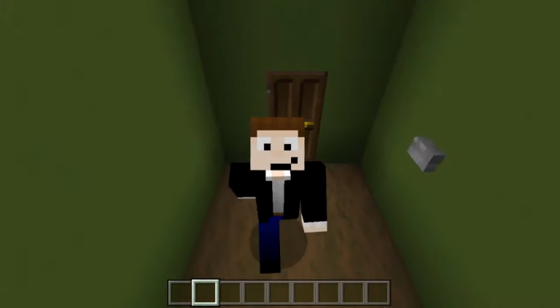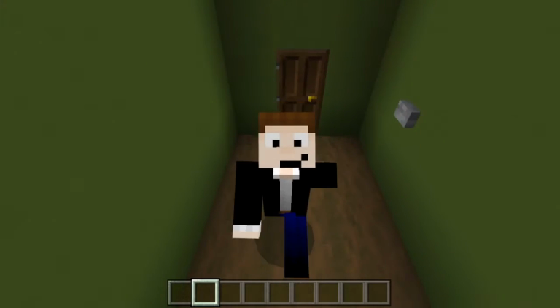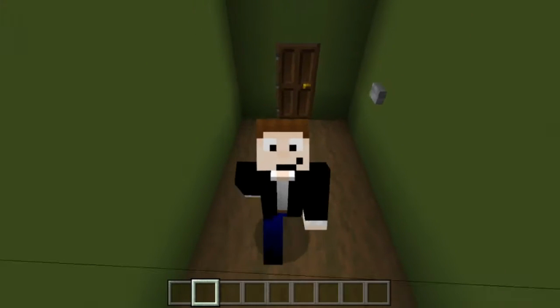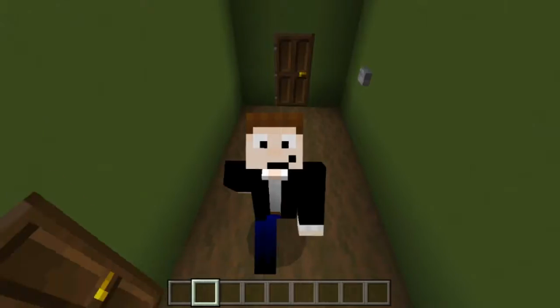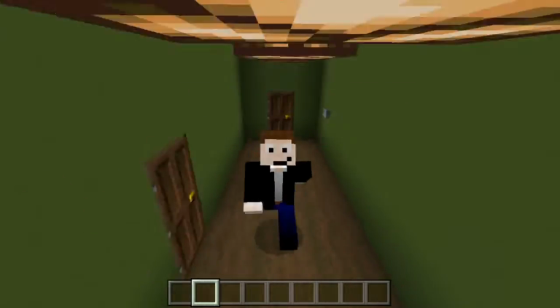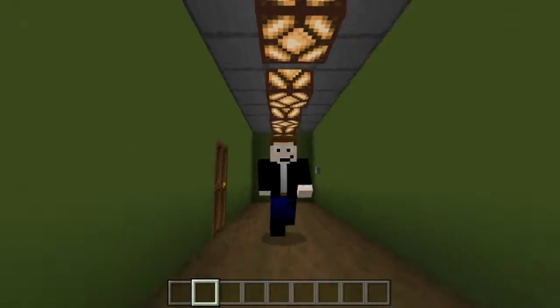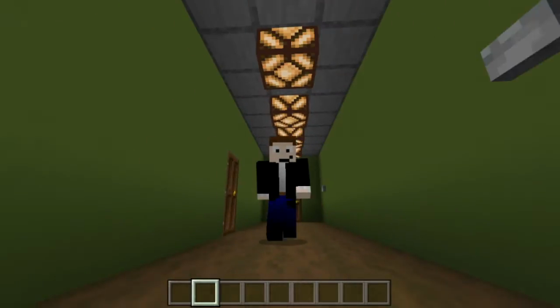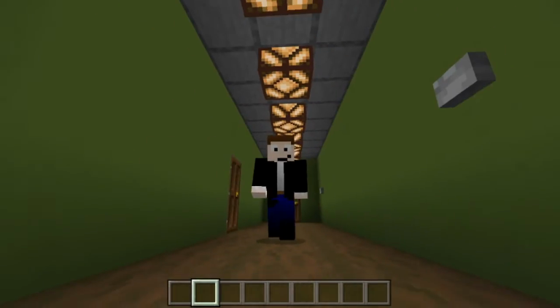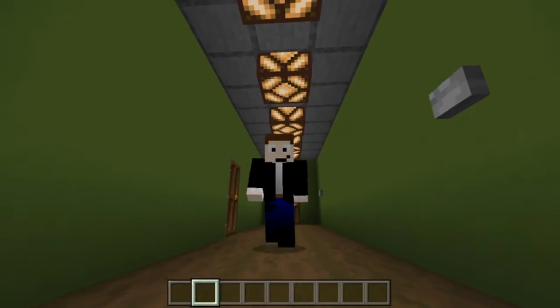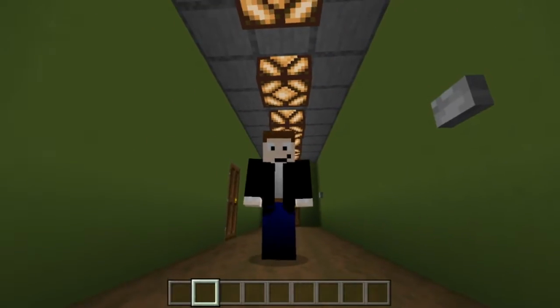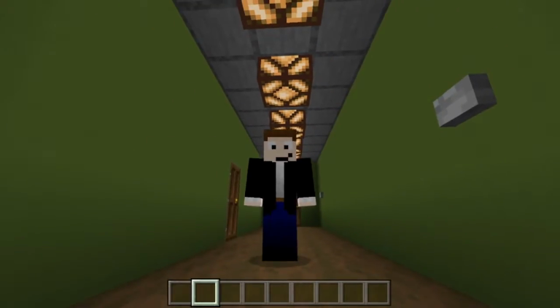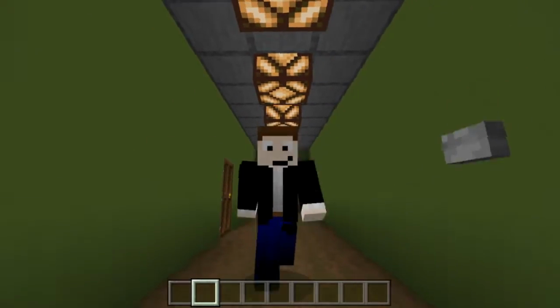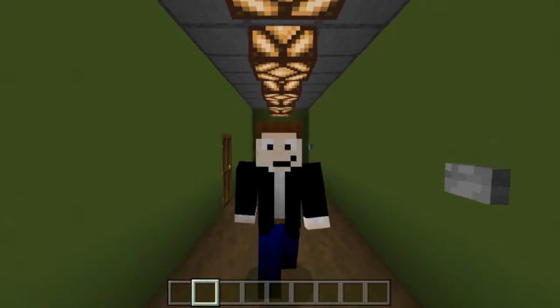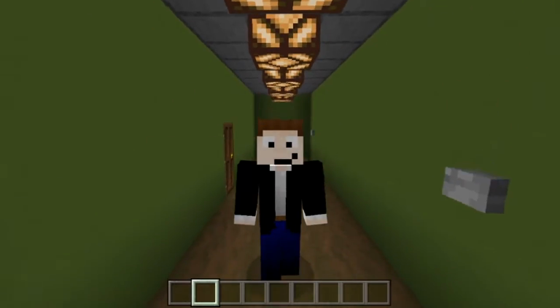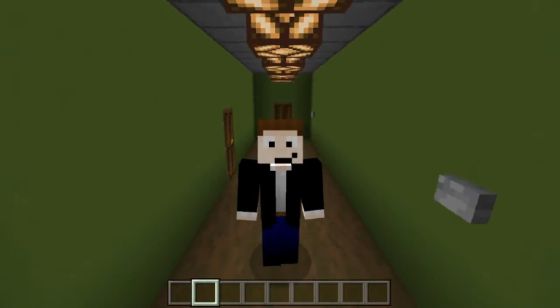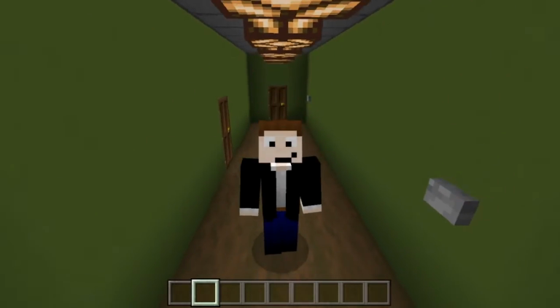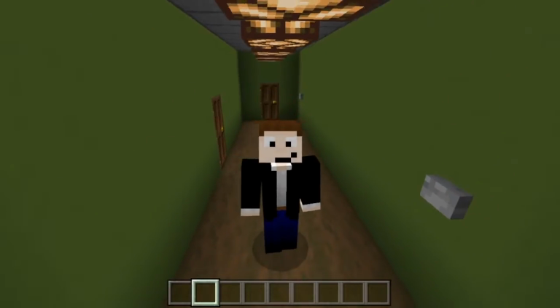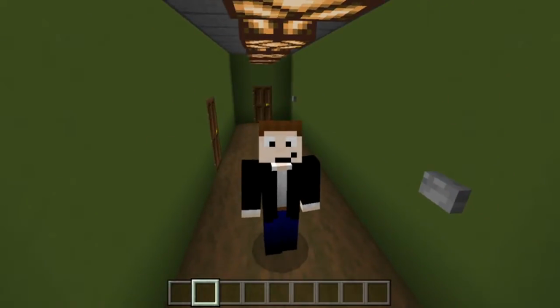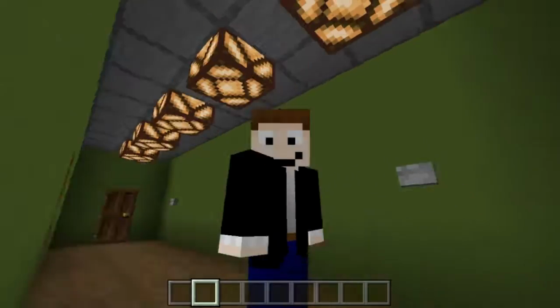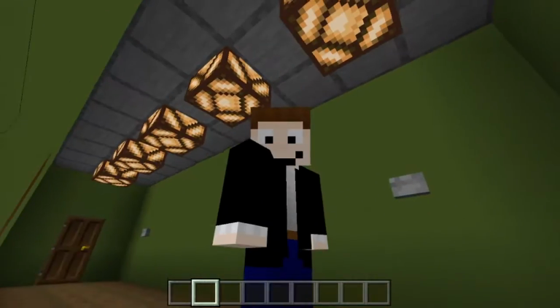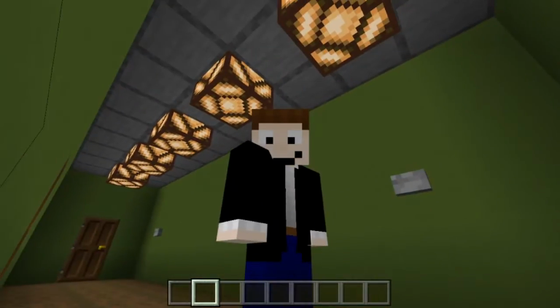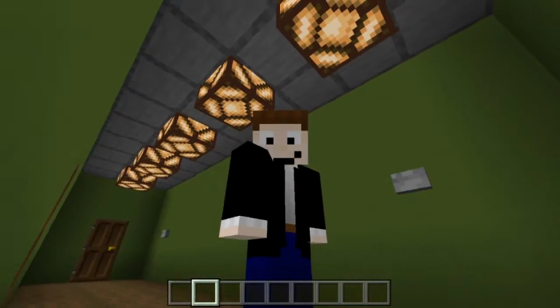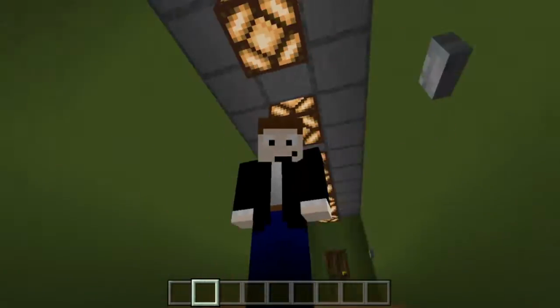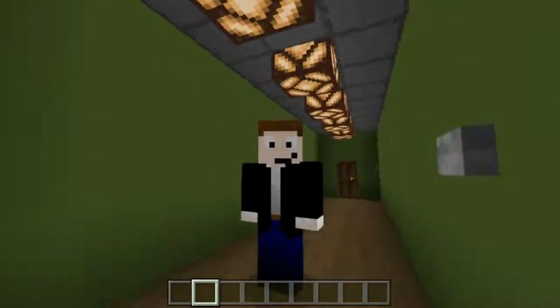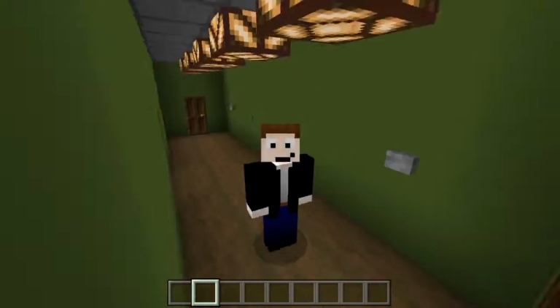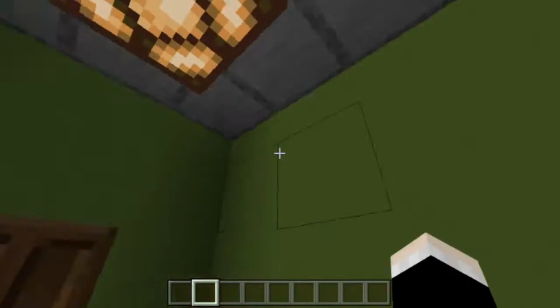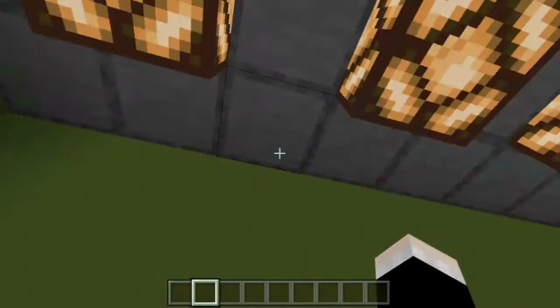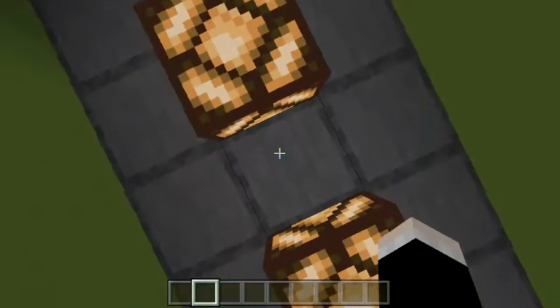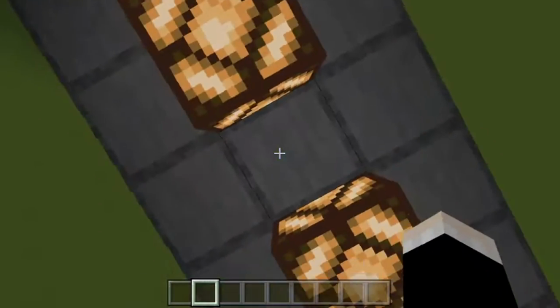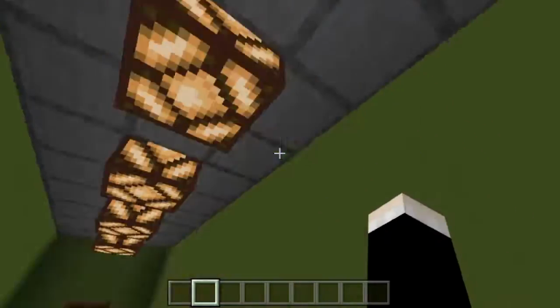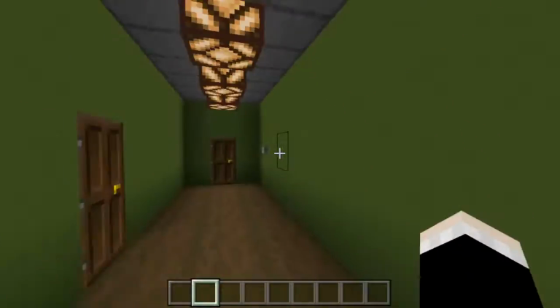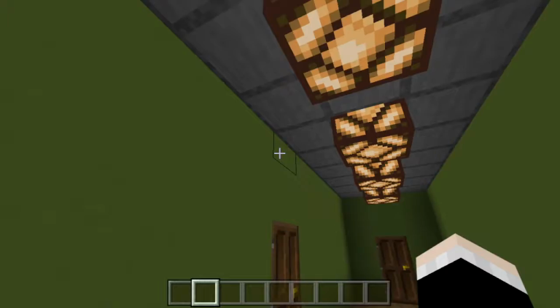Welcome back! It's the Amazing Tatman here with an extra Minecraft video, and today we are going to be learning how to make these lights.